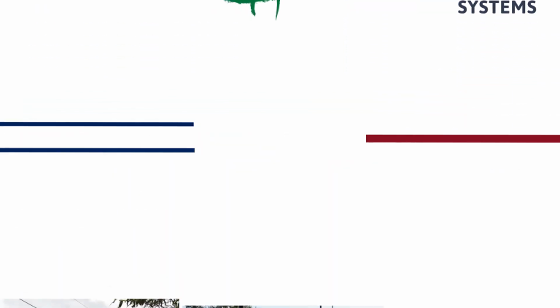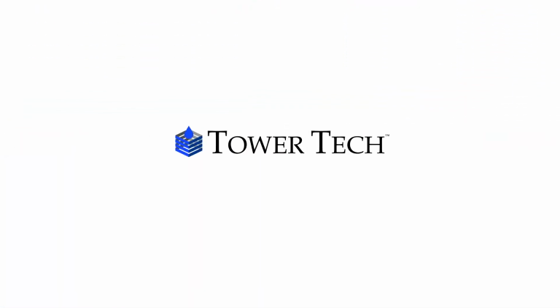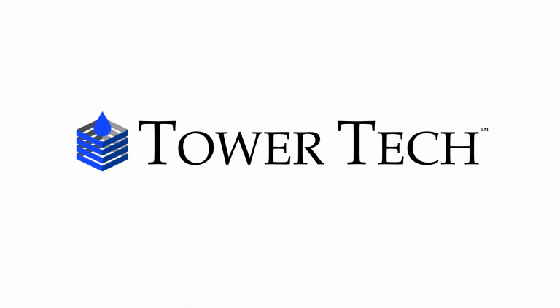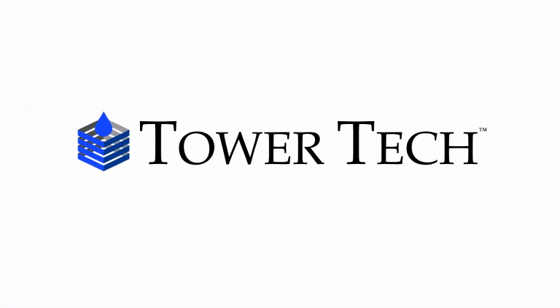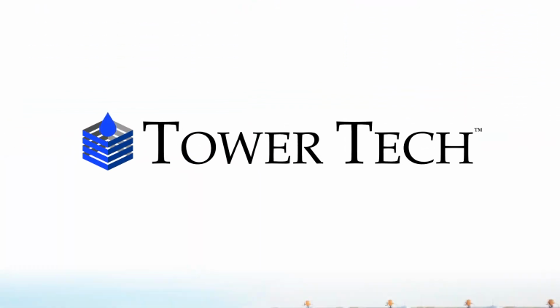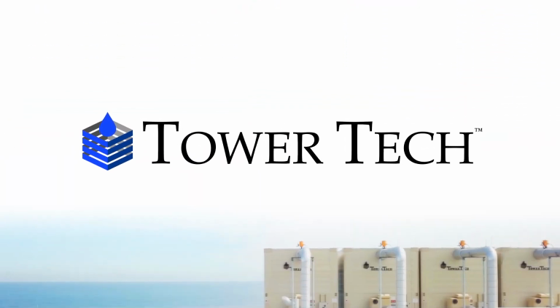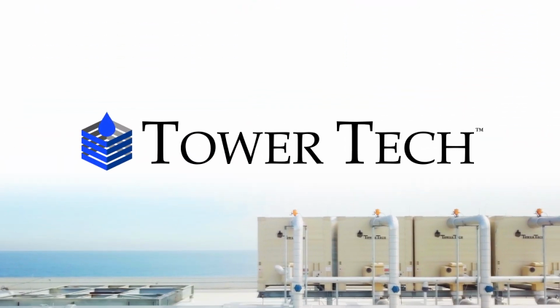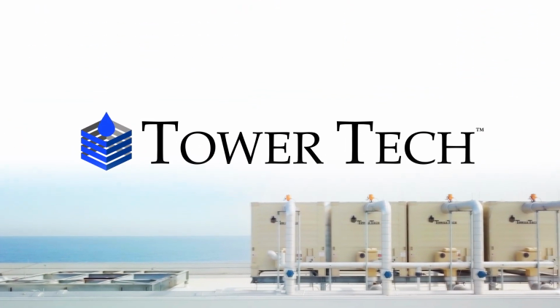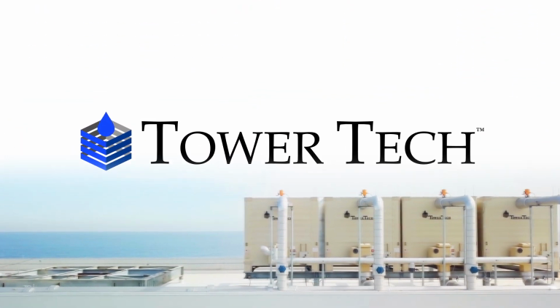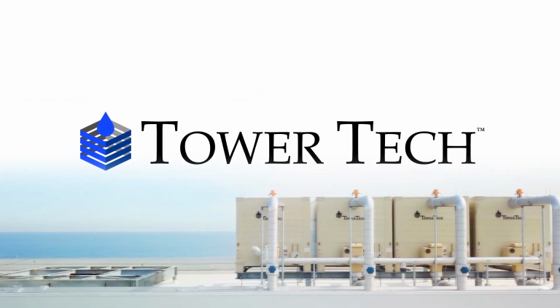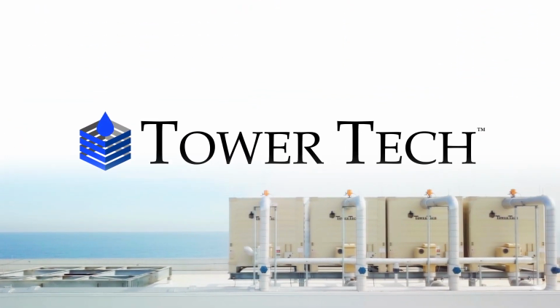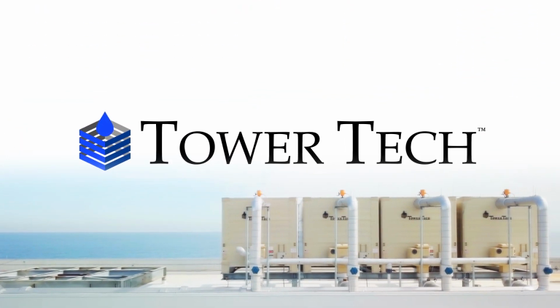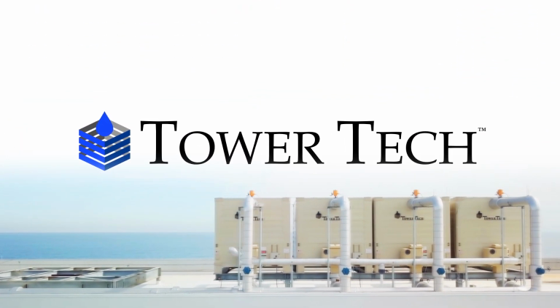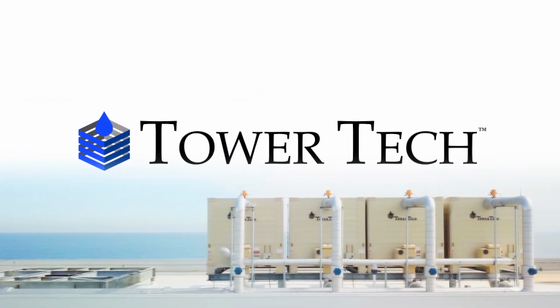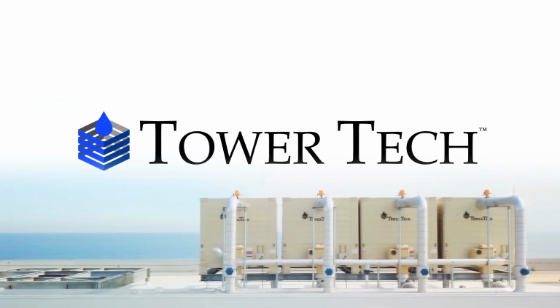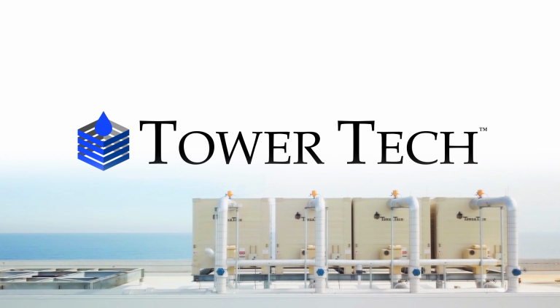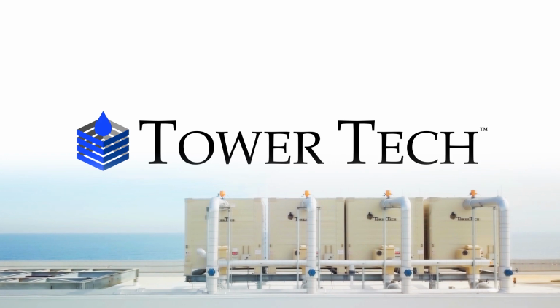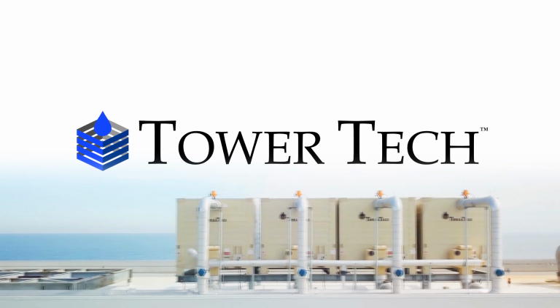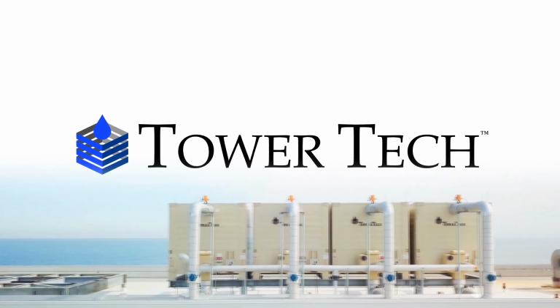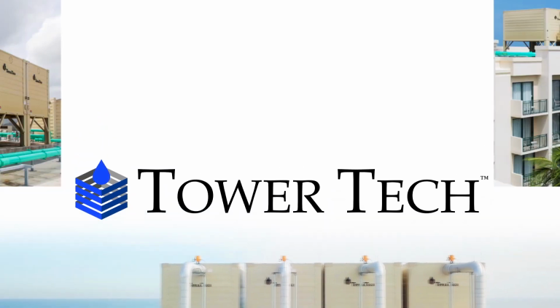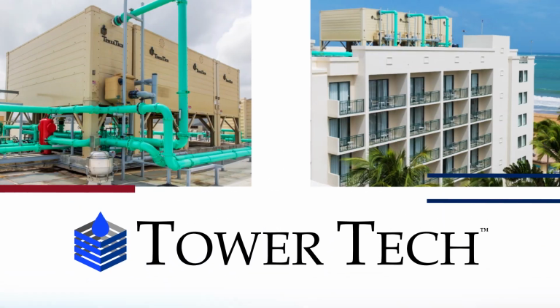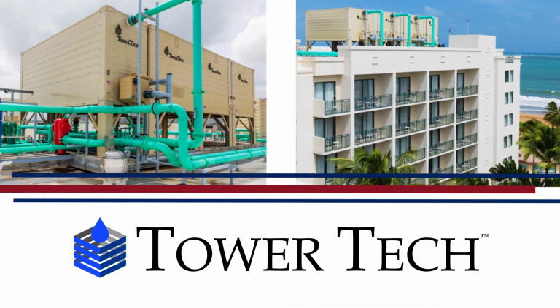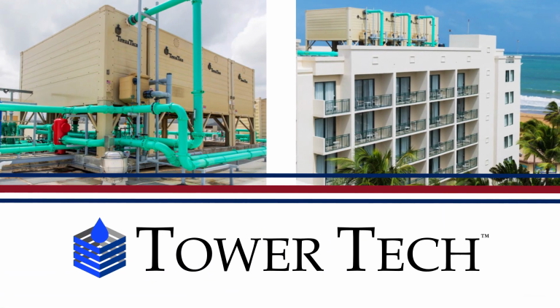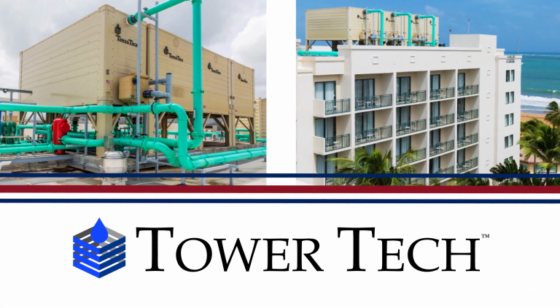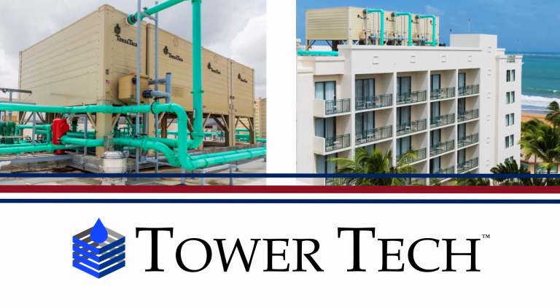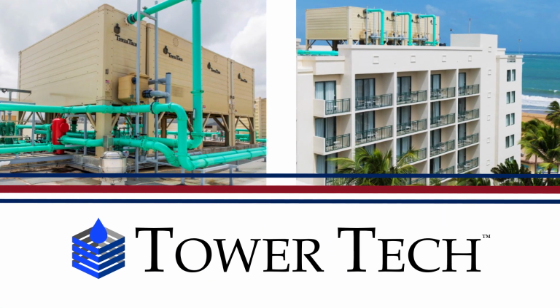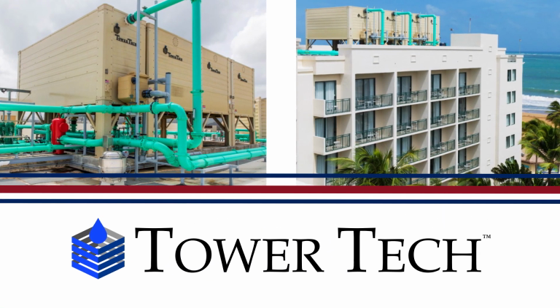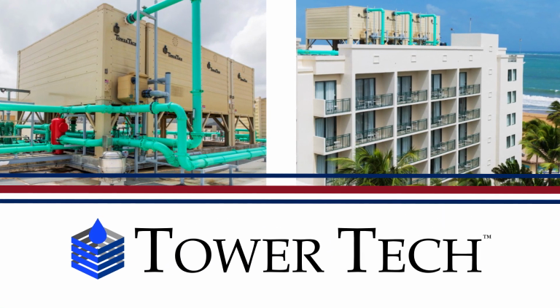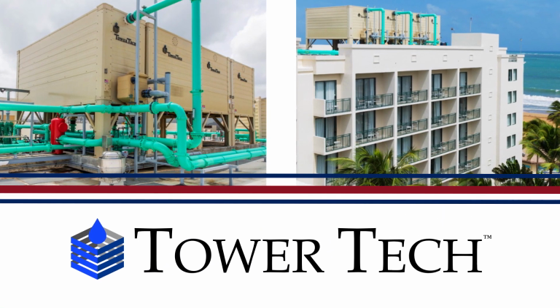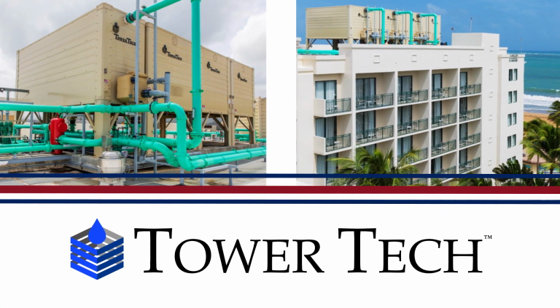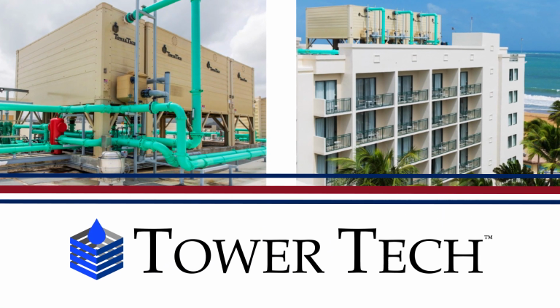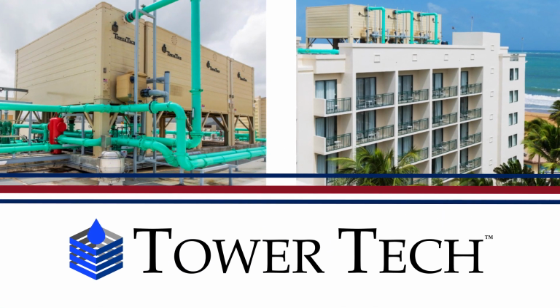Tower Tech, the leading manufacturer of composite cooling tower products that bridge the gap between sustainability and energy efficiency.